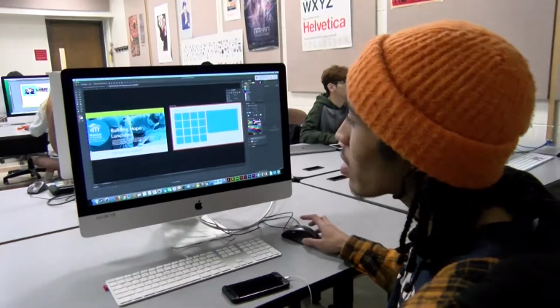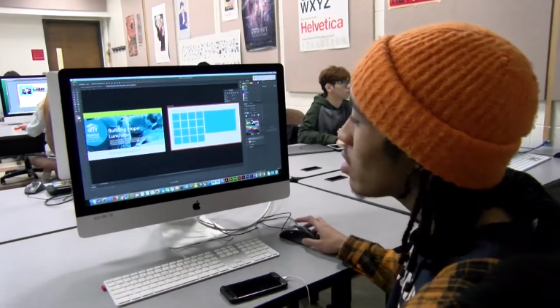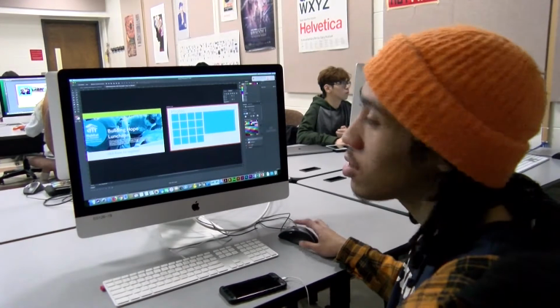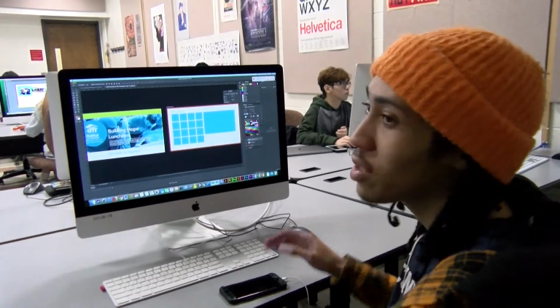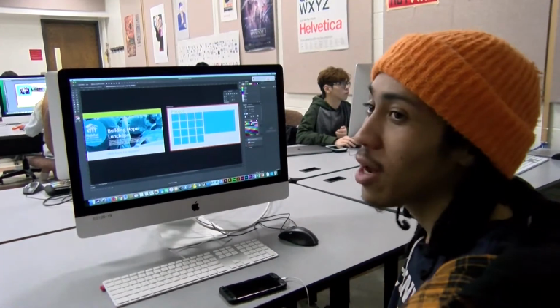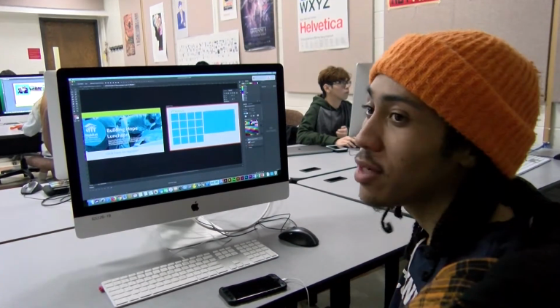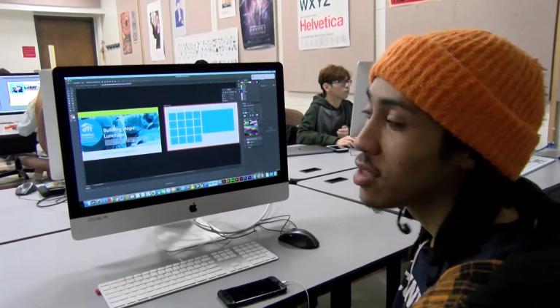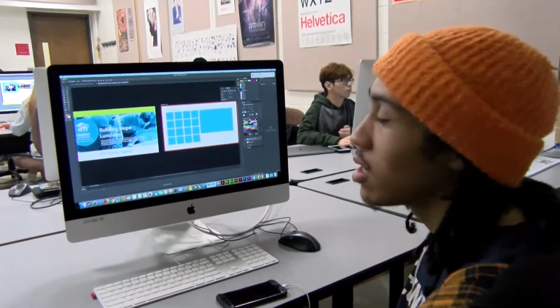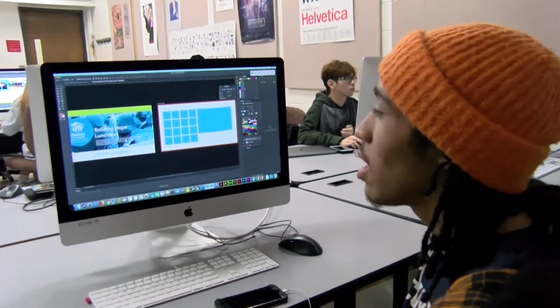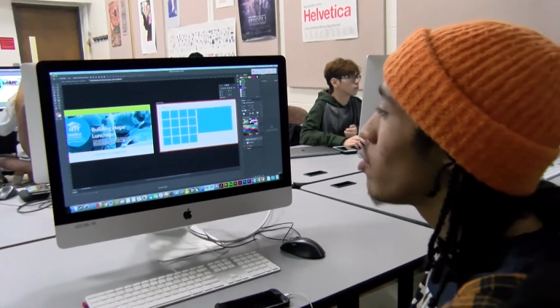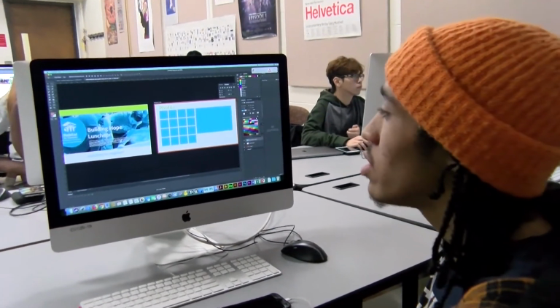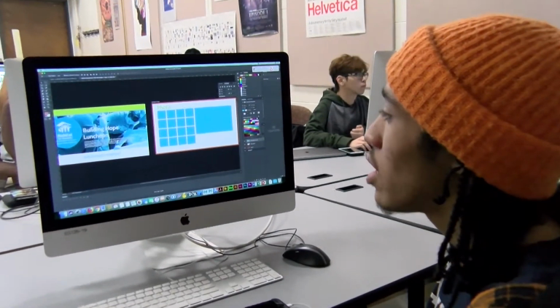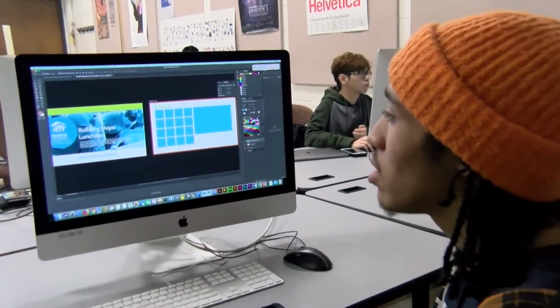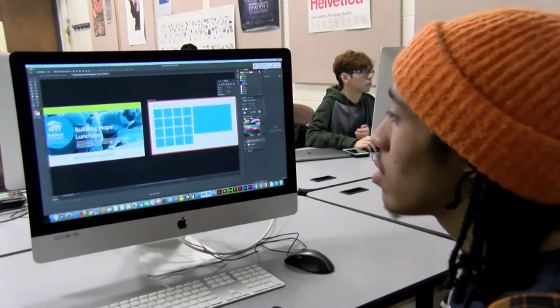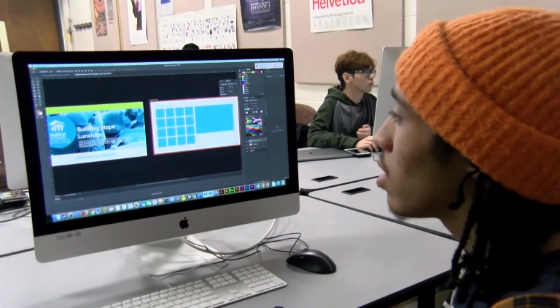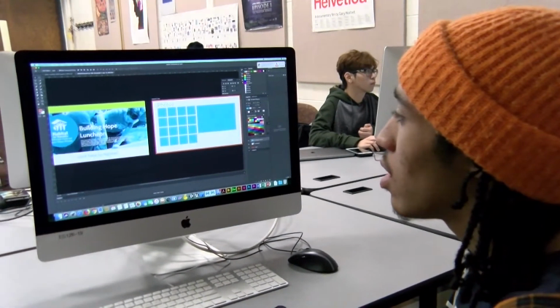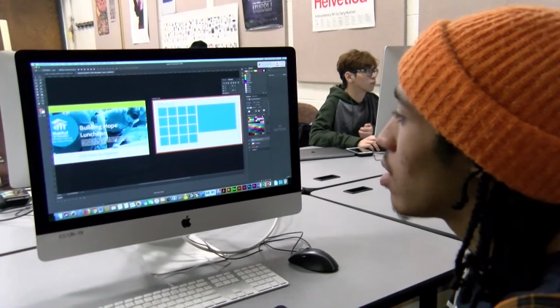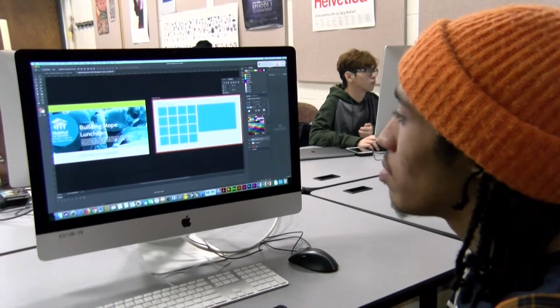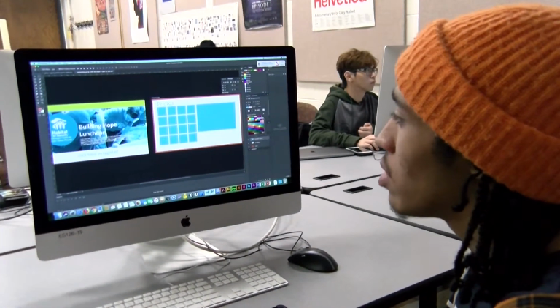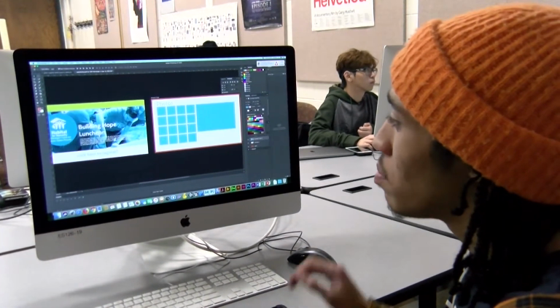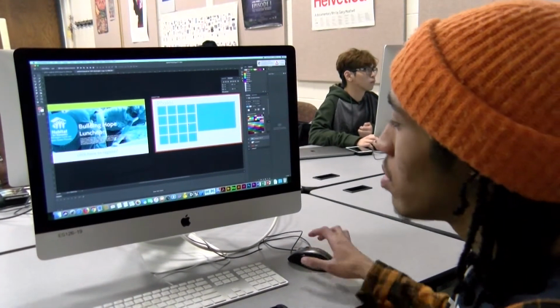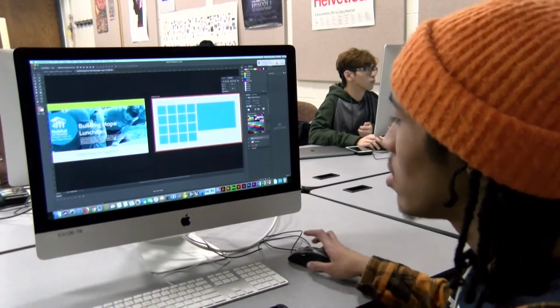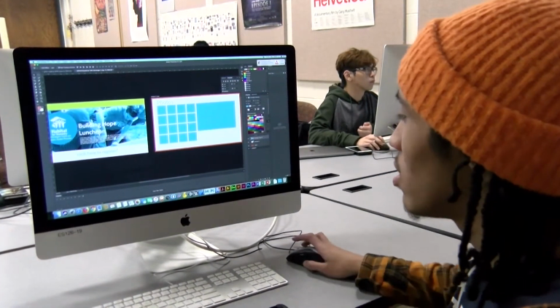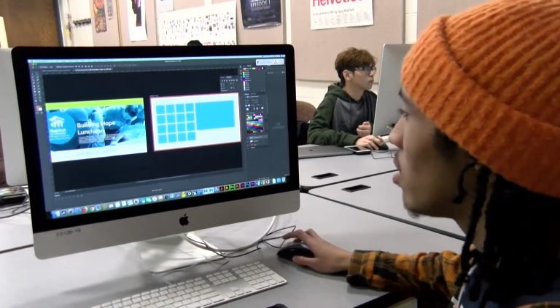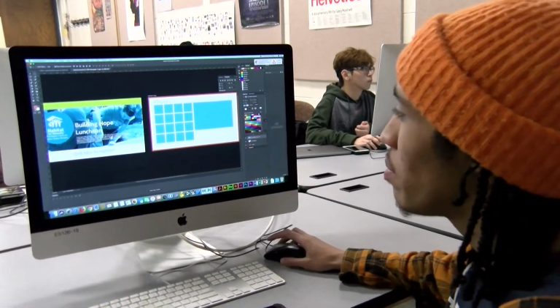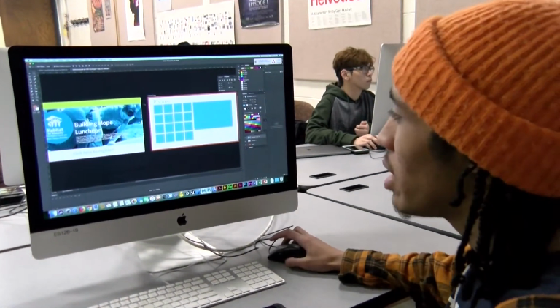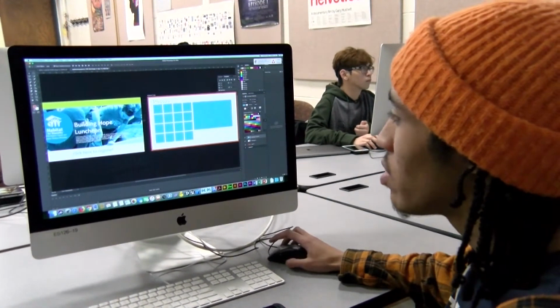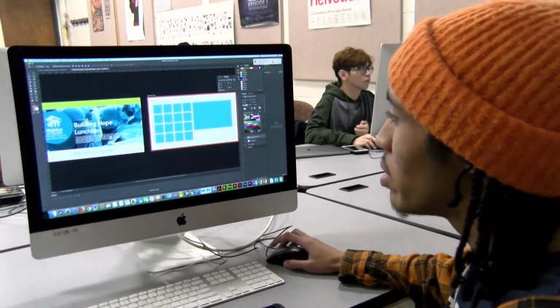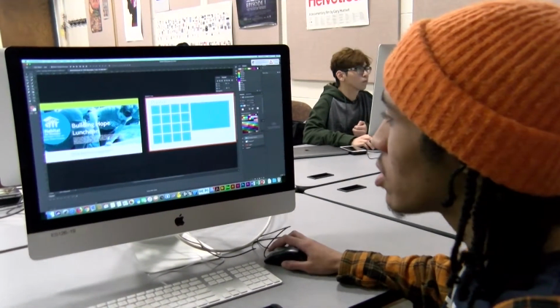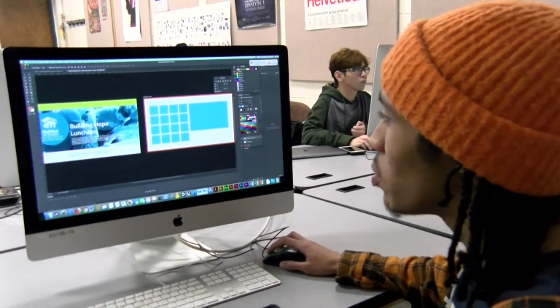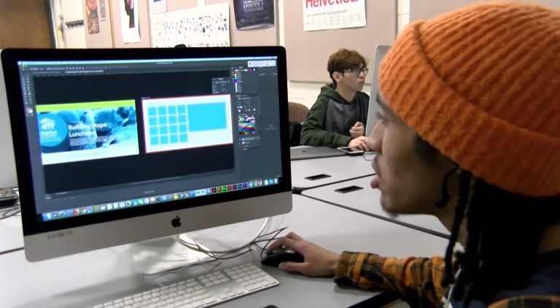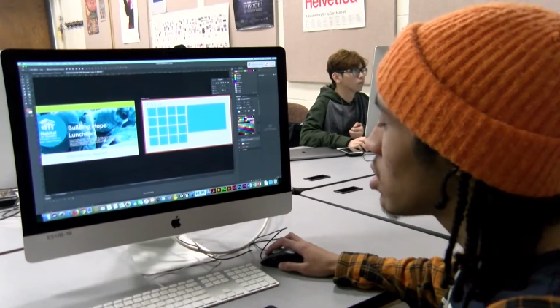What I'm currently doing now is redesigning the event page for the Building Hope luncheon.